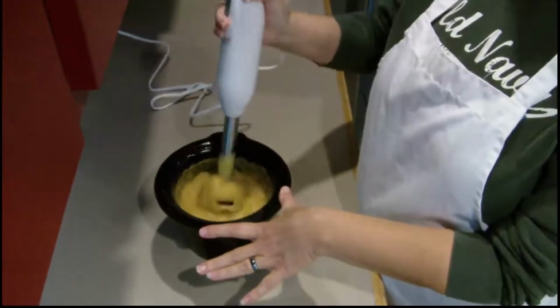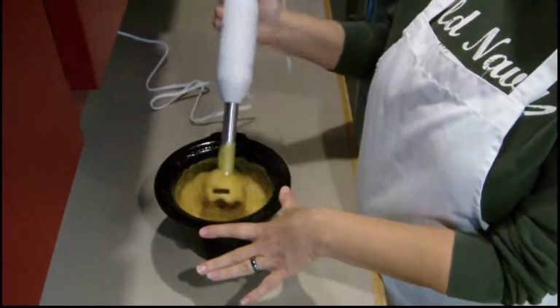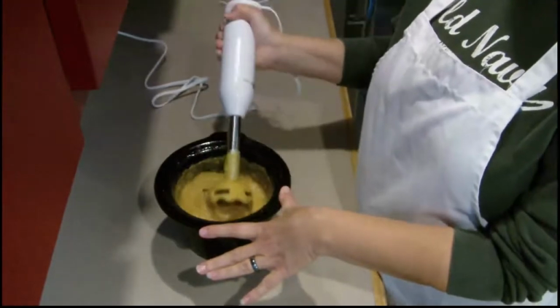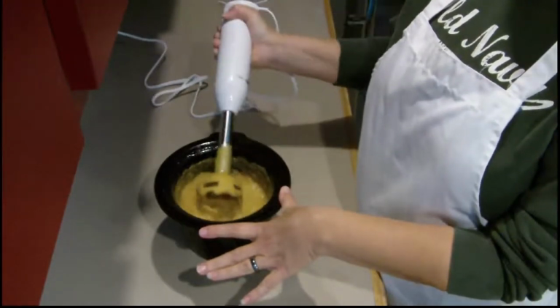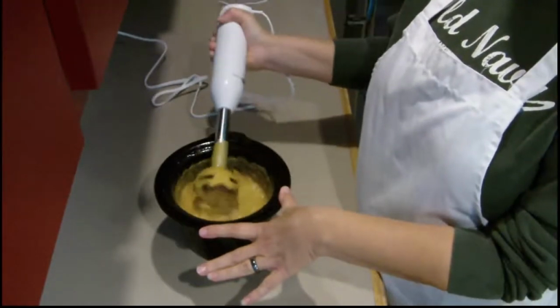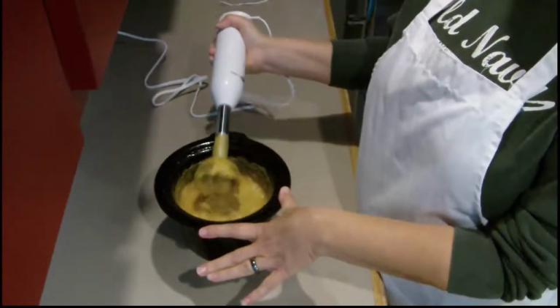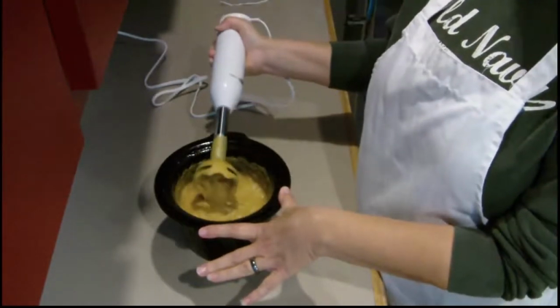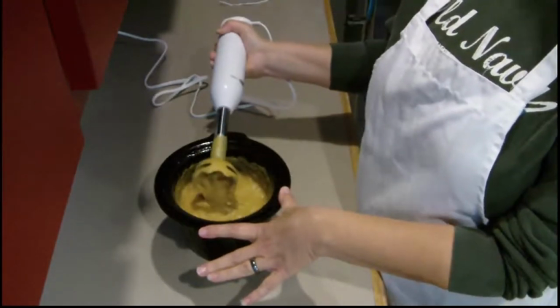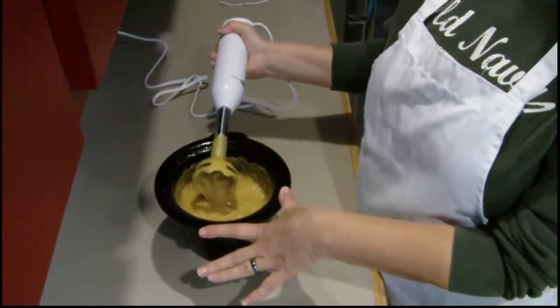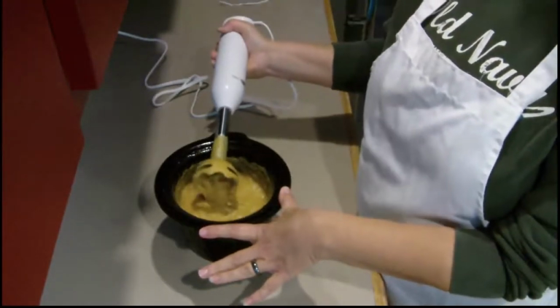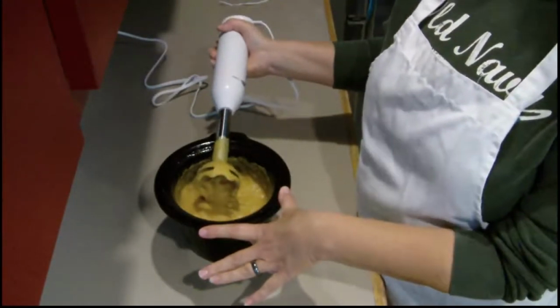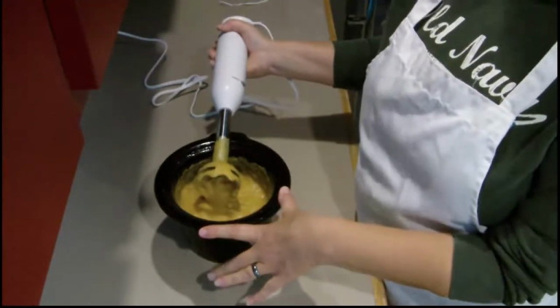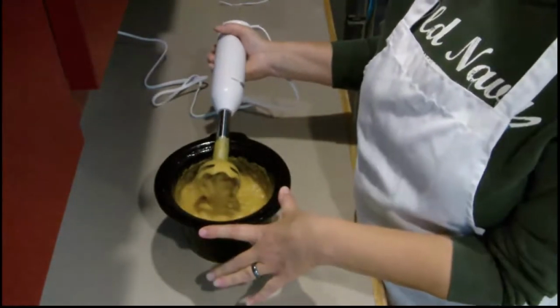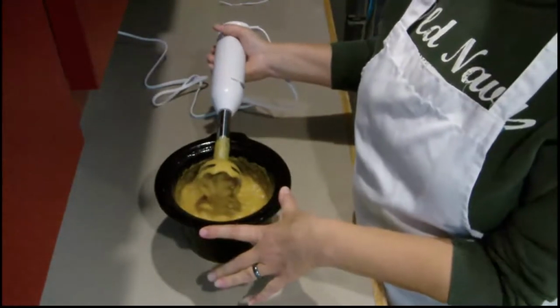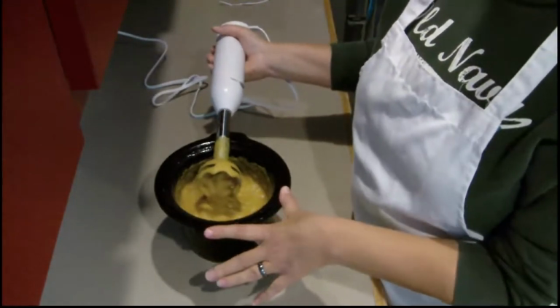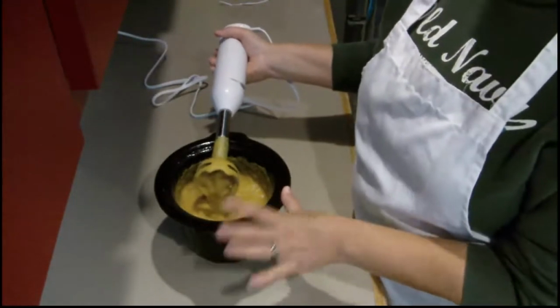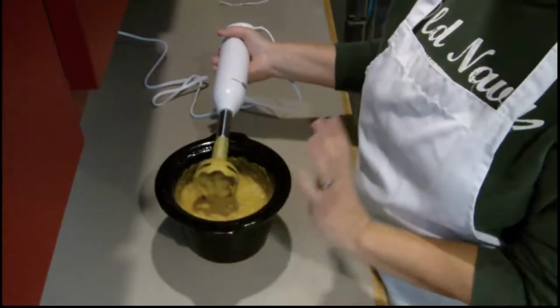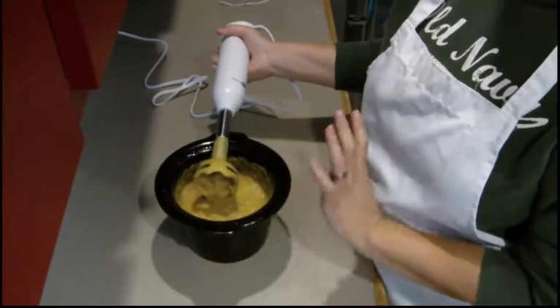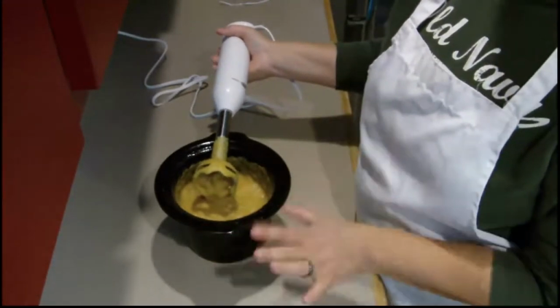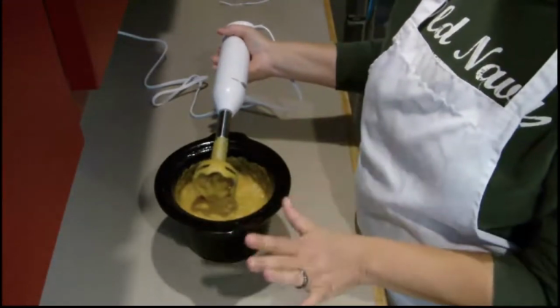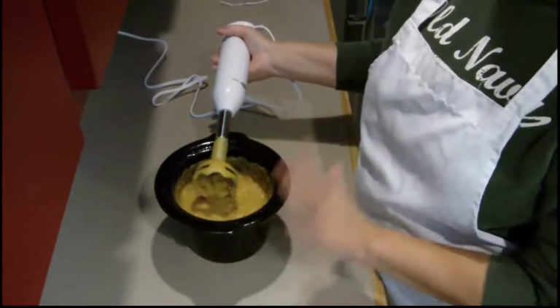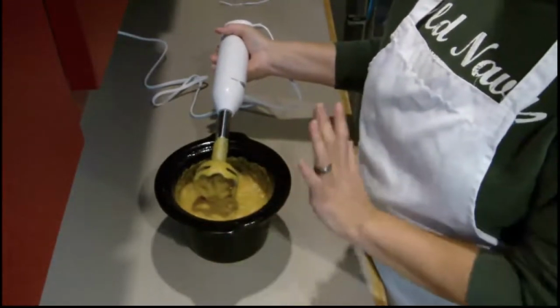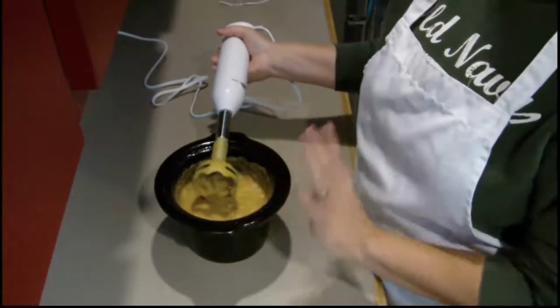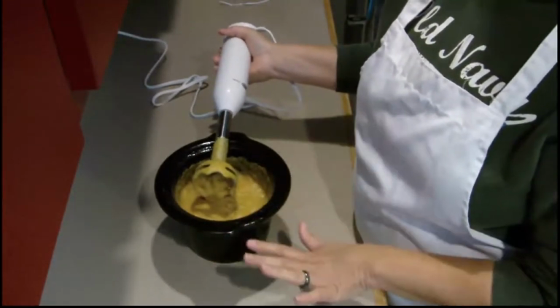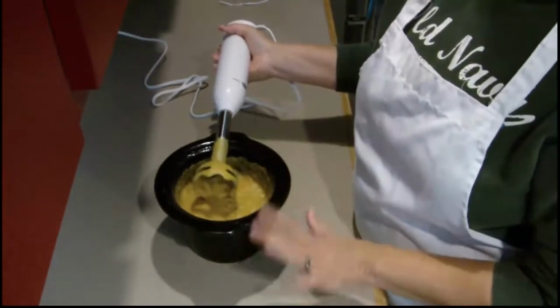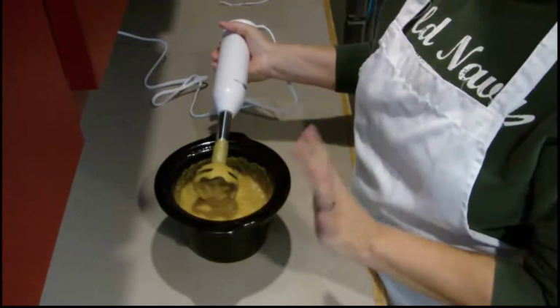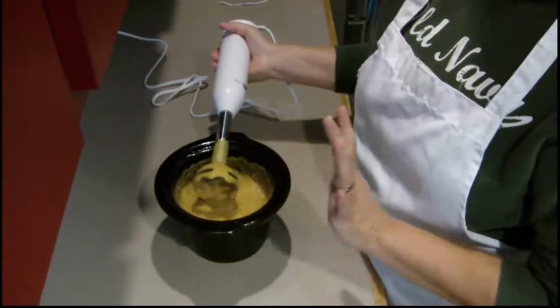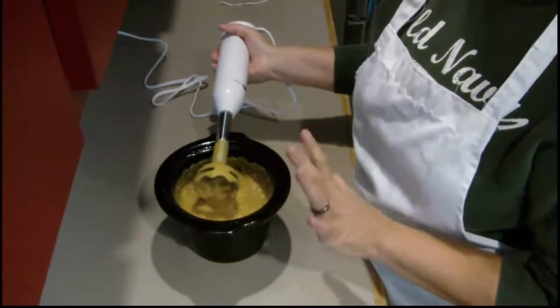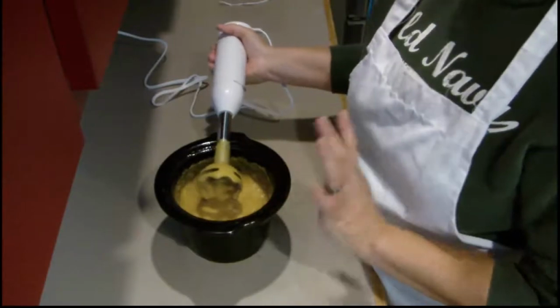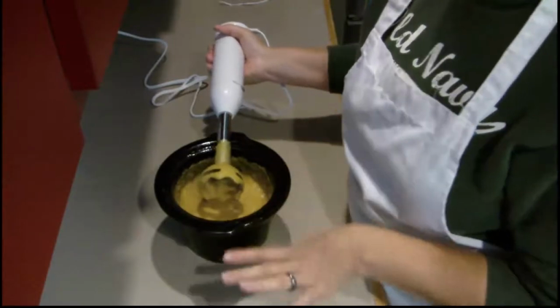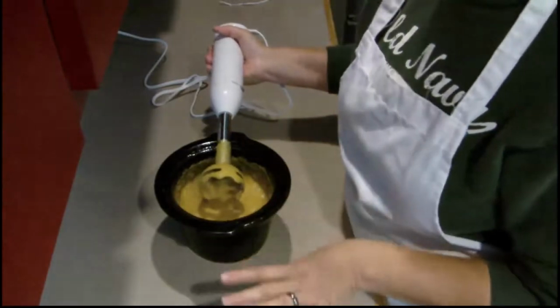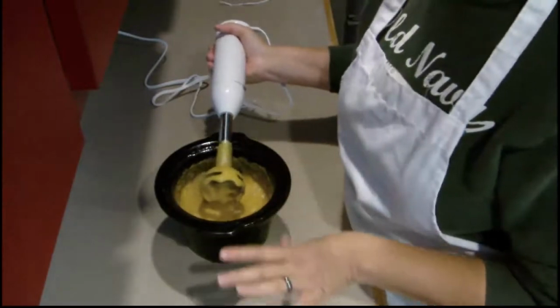I added no extra water — that was just the squash, the butter, and some brown sugar.